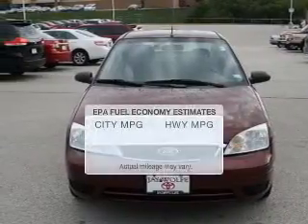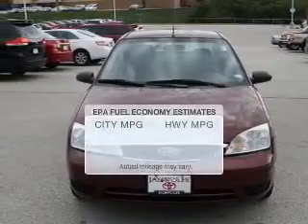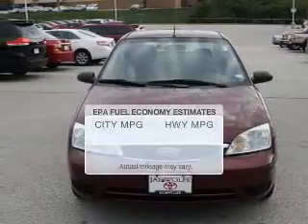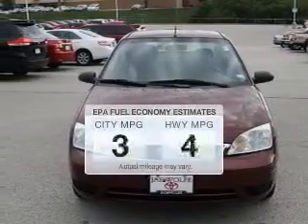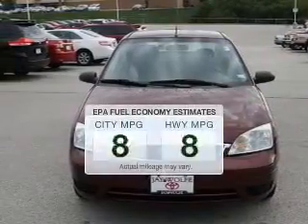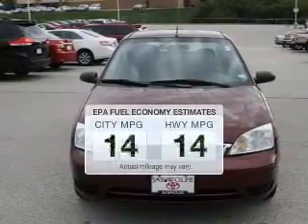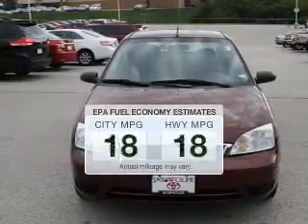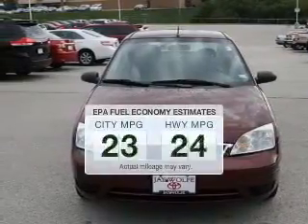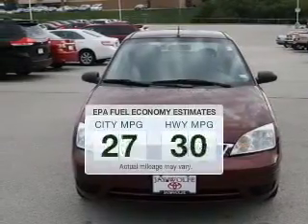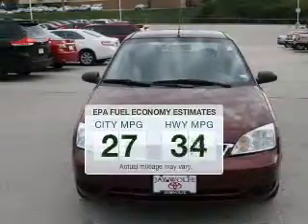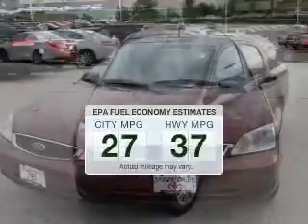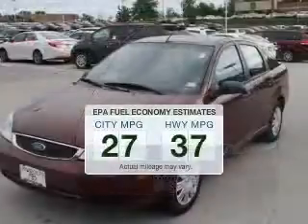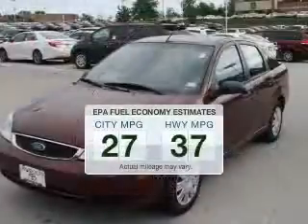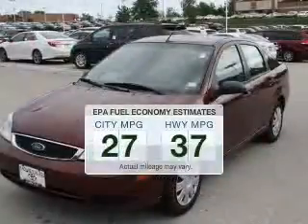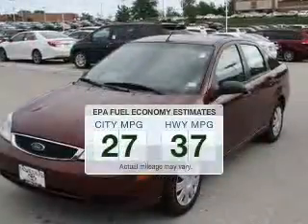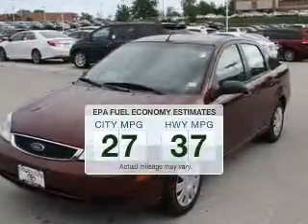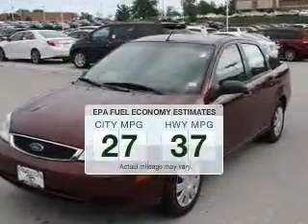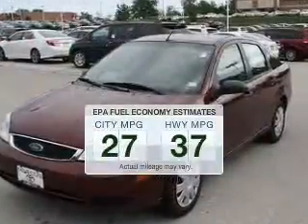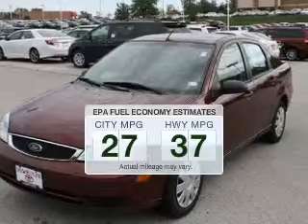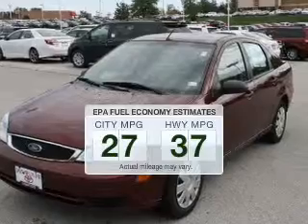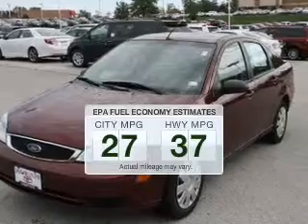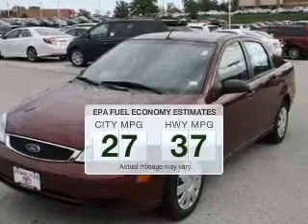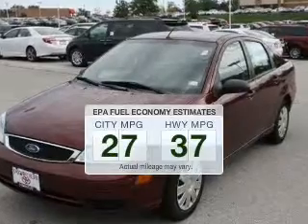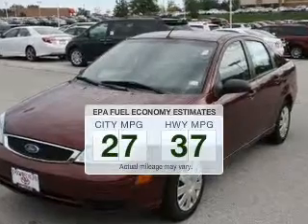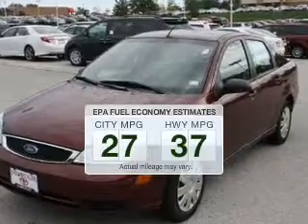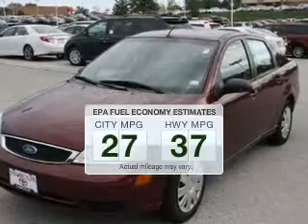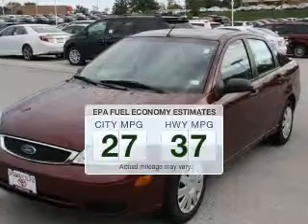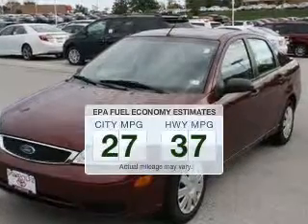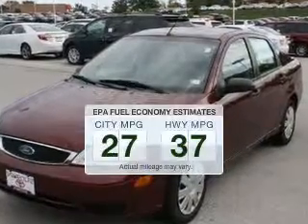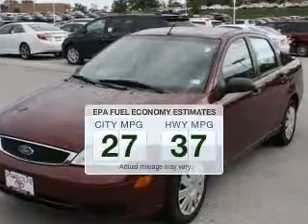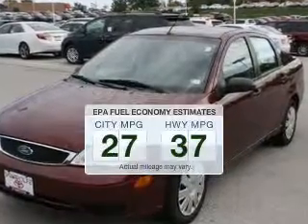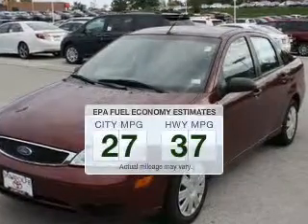Save your money. Make fewer trips to the gas station to fill your tank when driving this fuel-efficient vehicle.